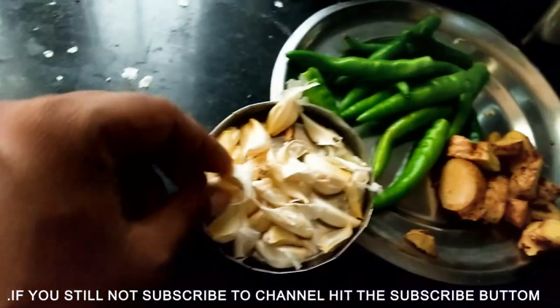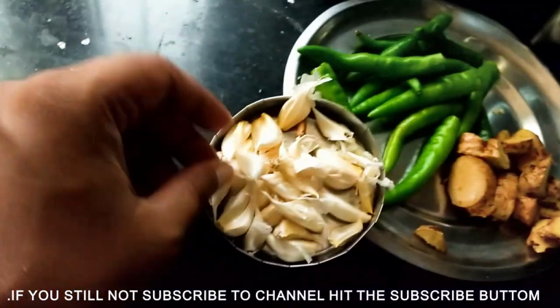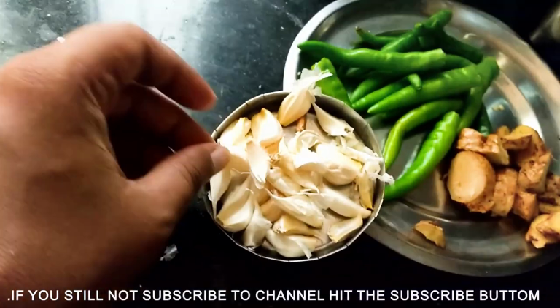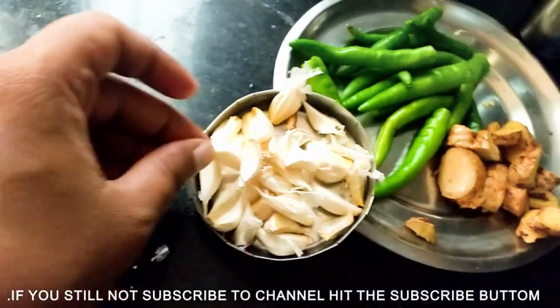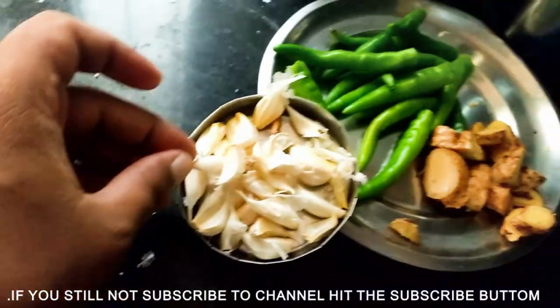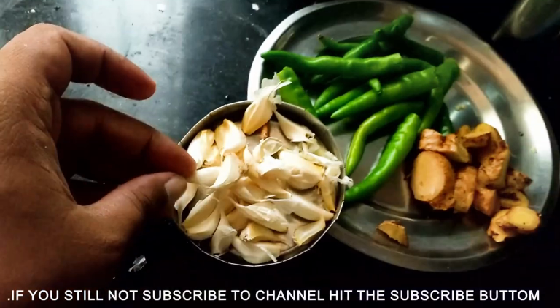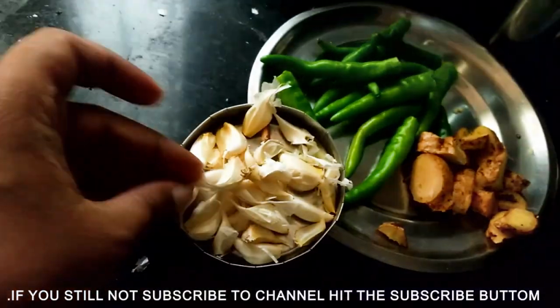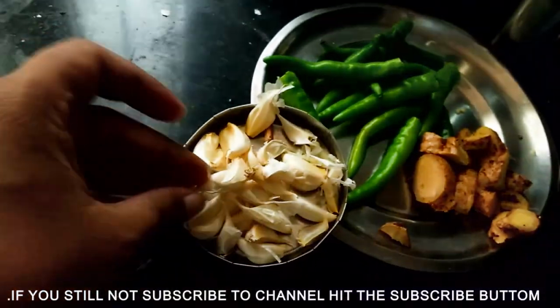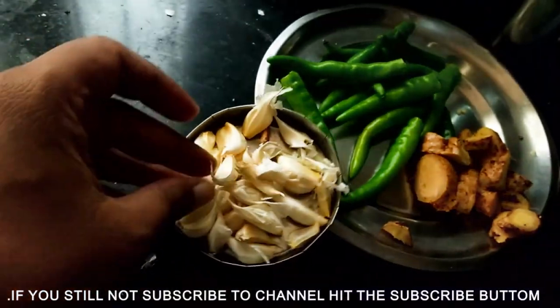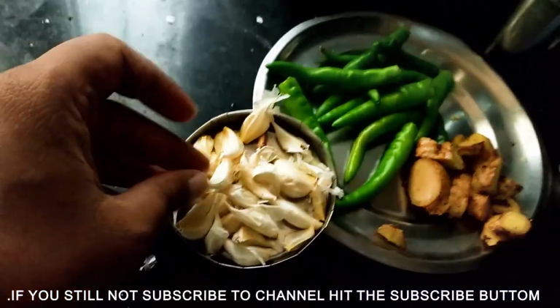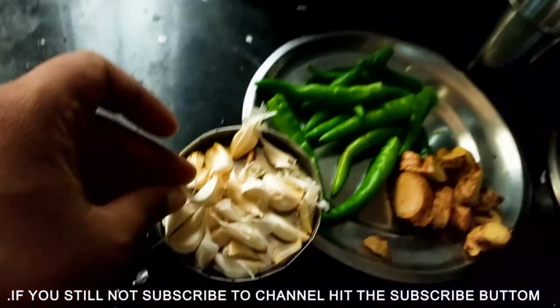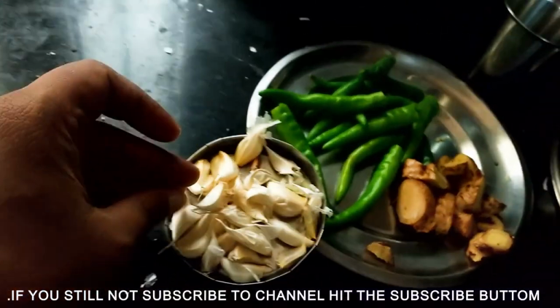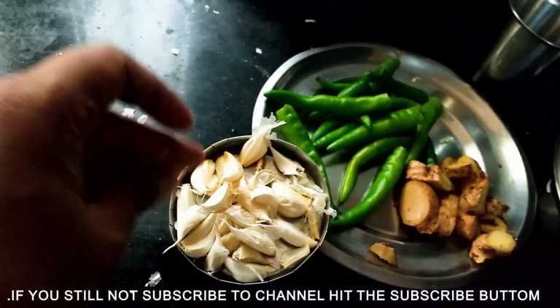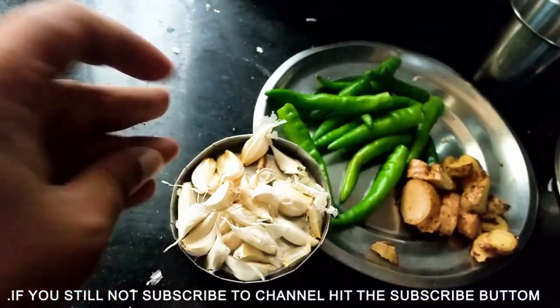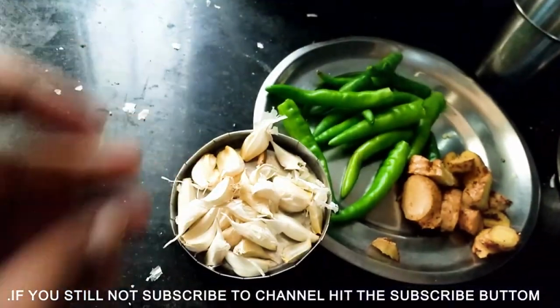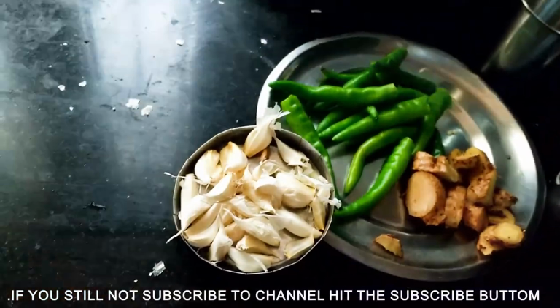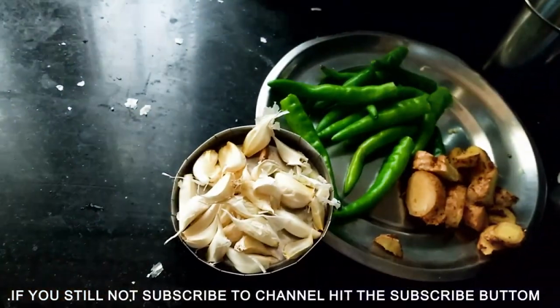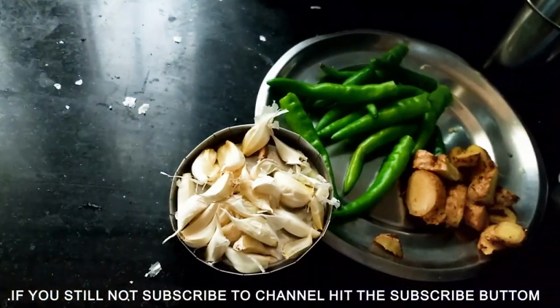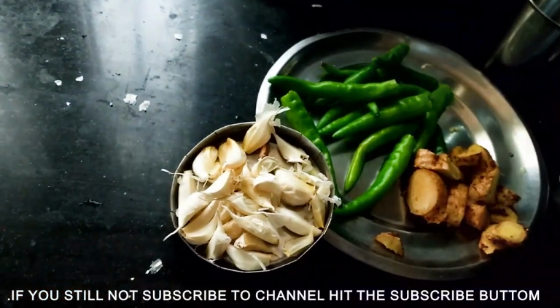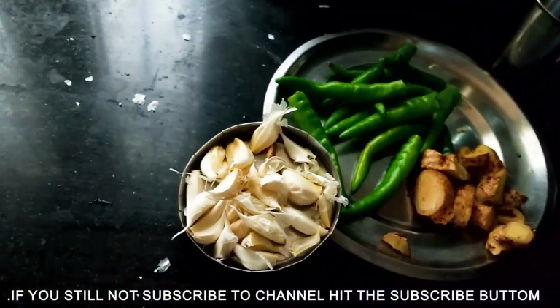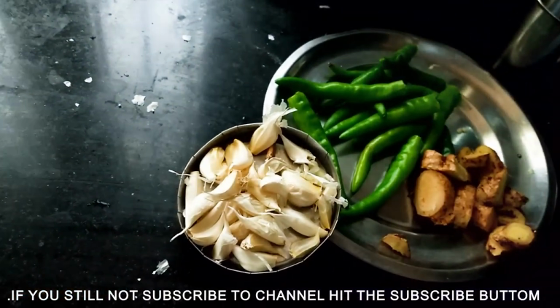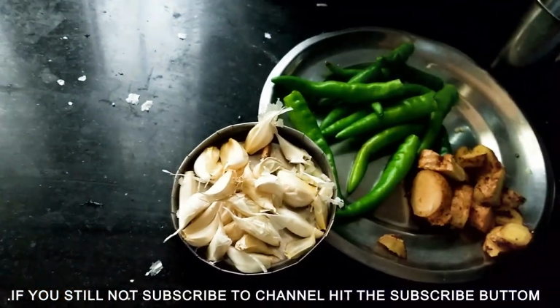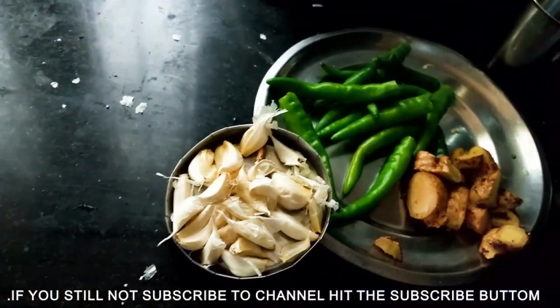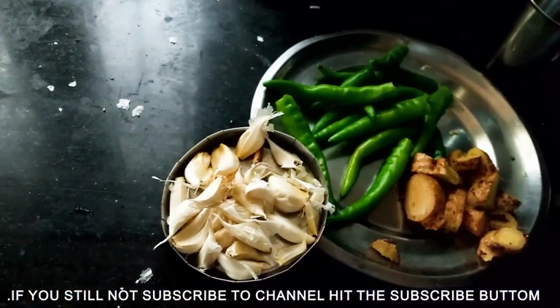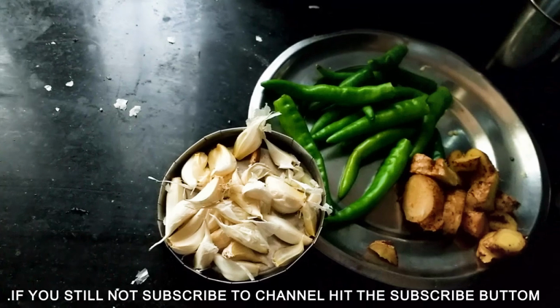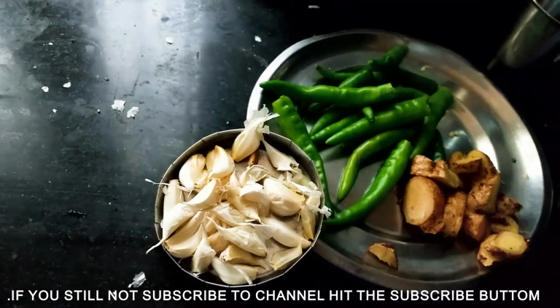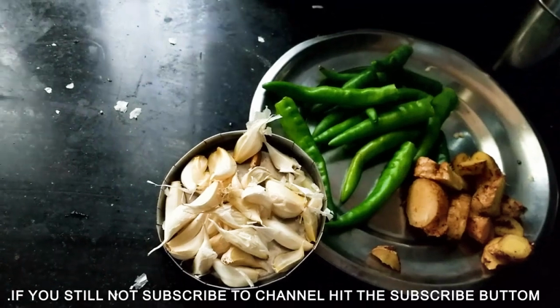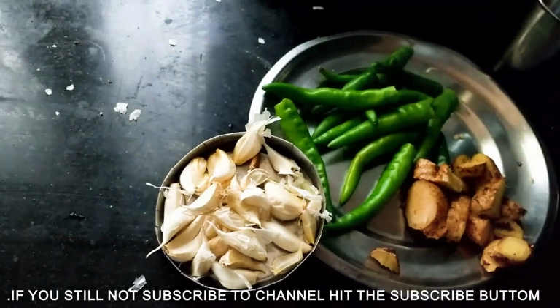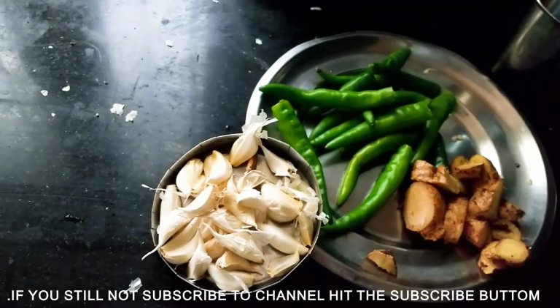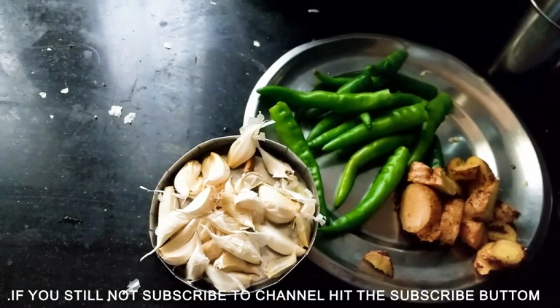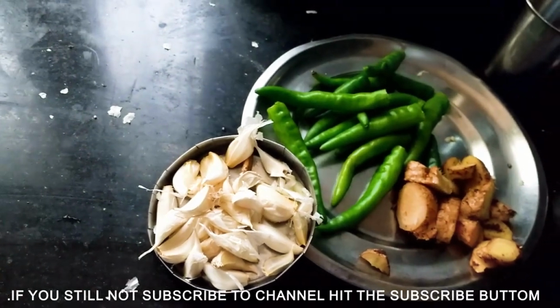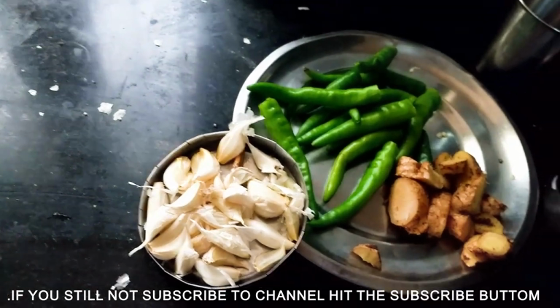If you like our channel, you can subscribe to our channel.